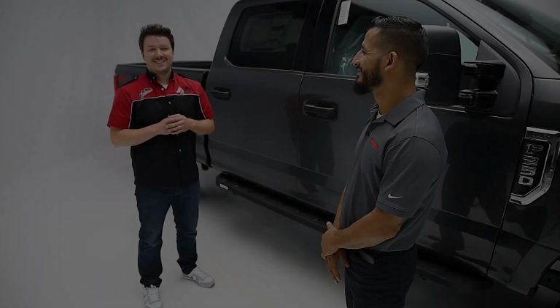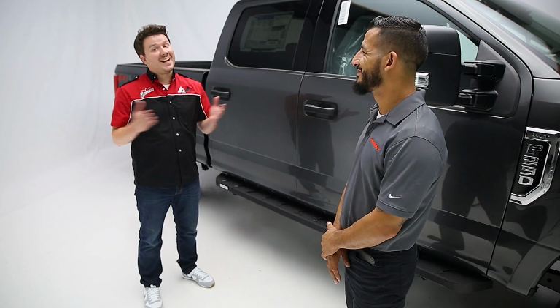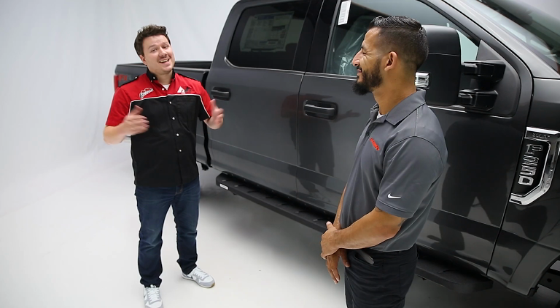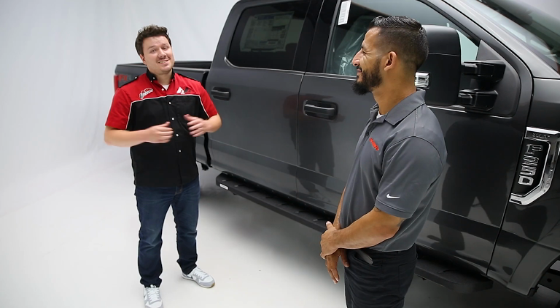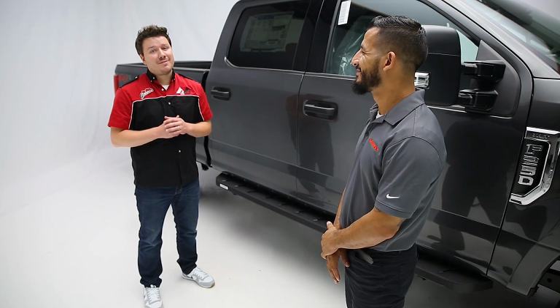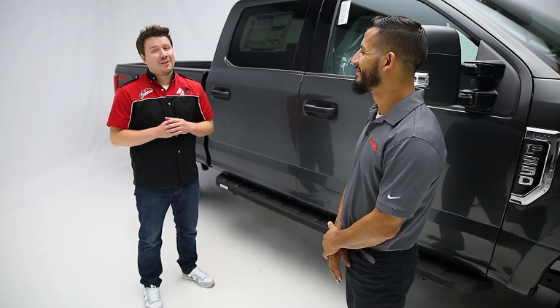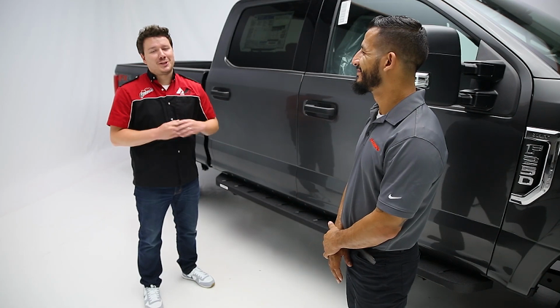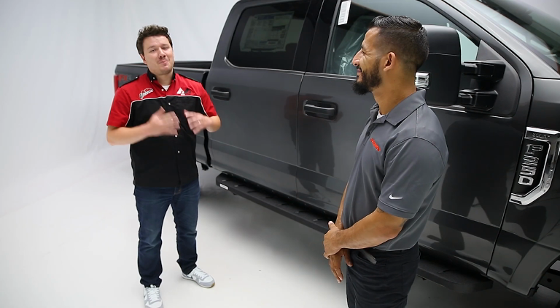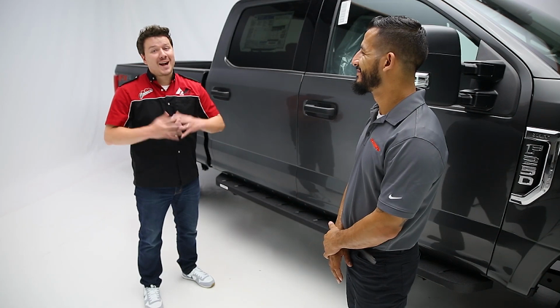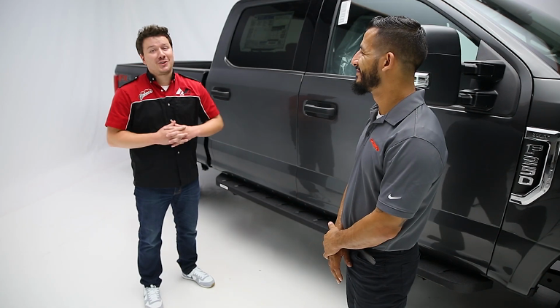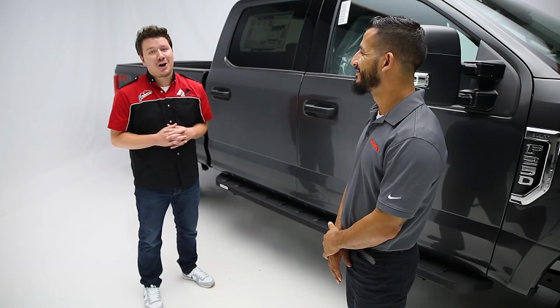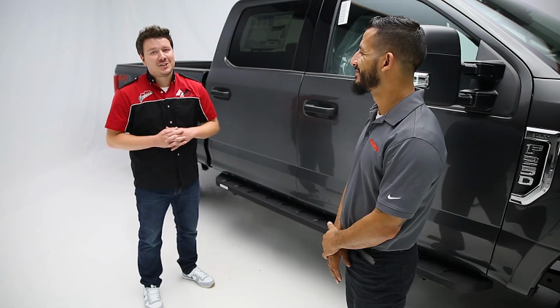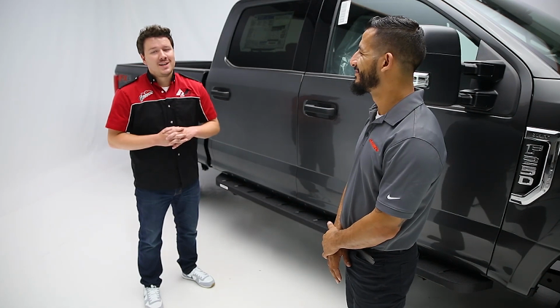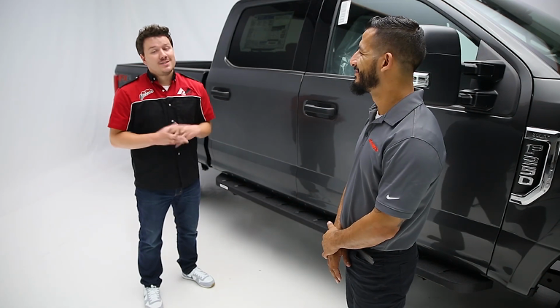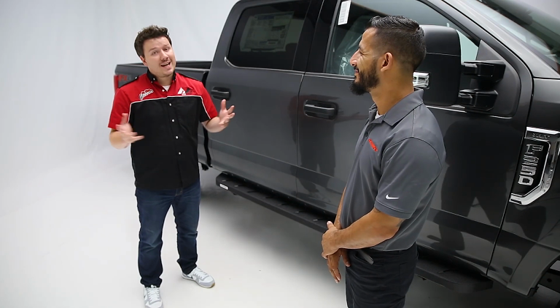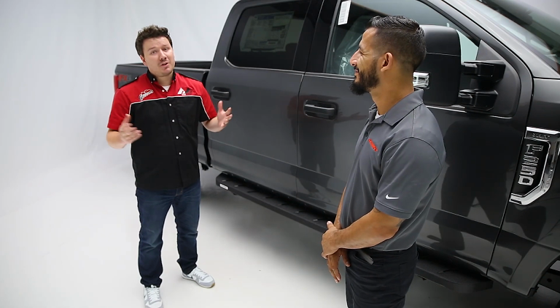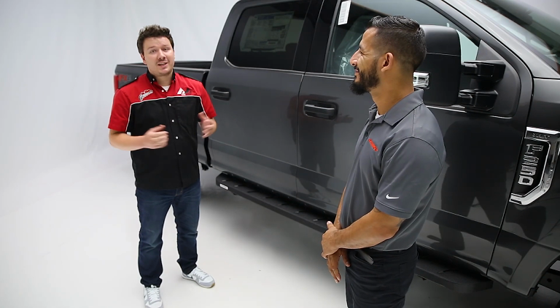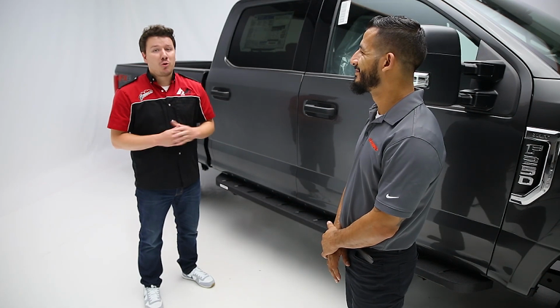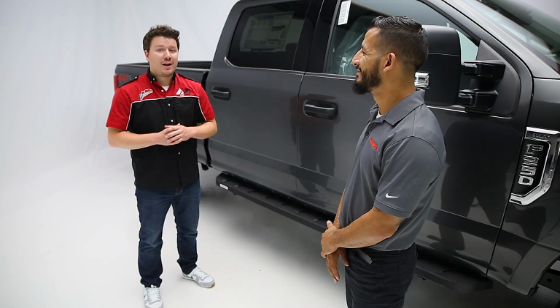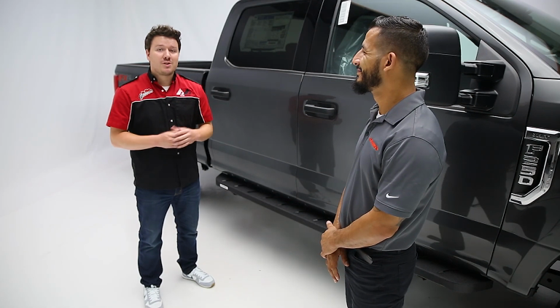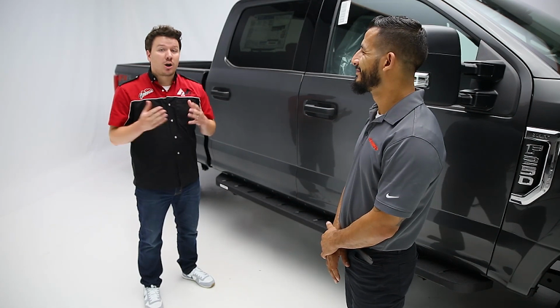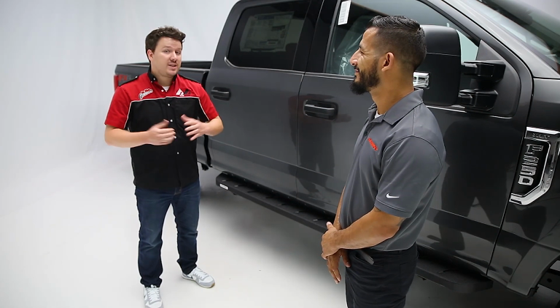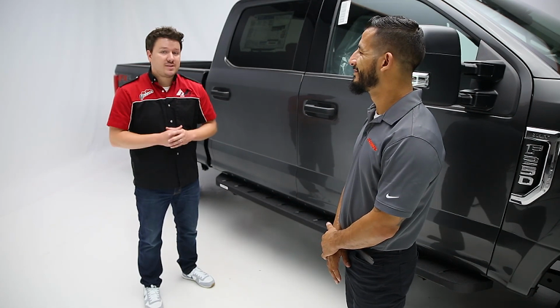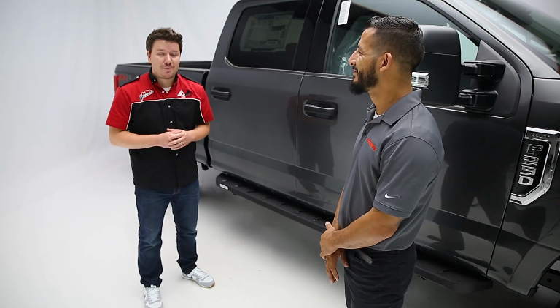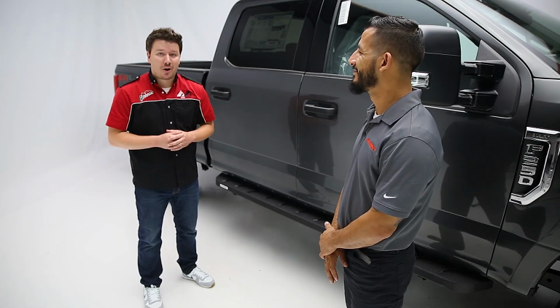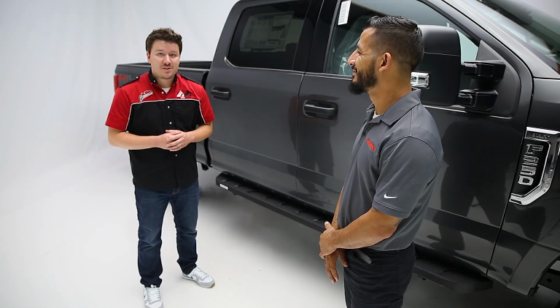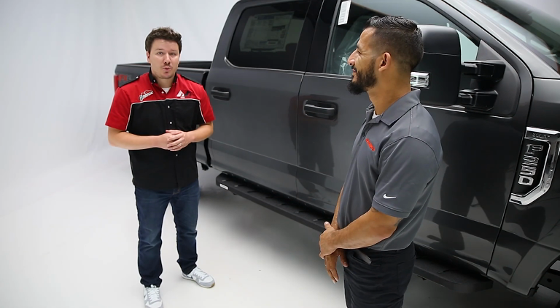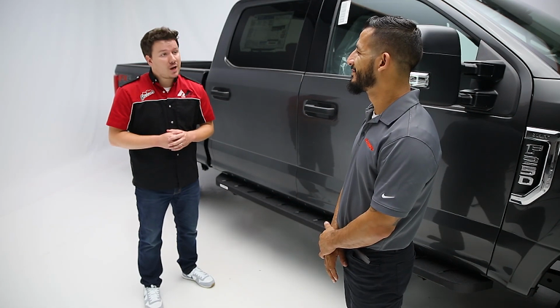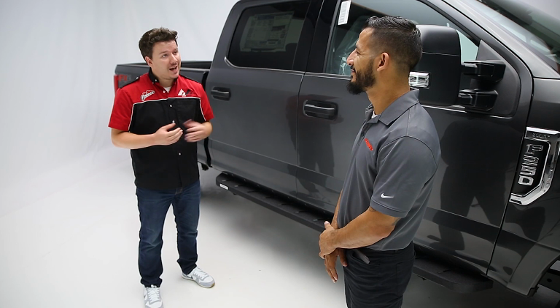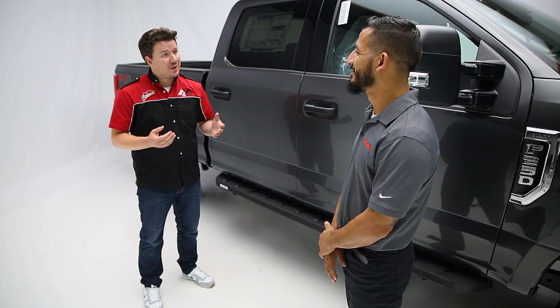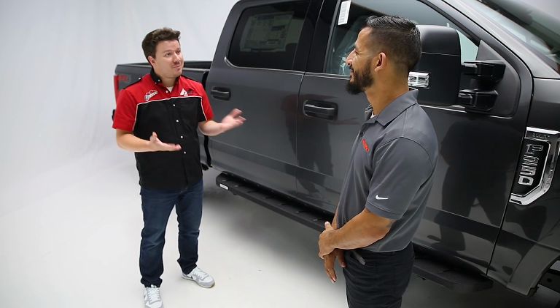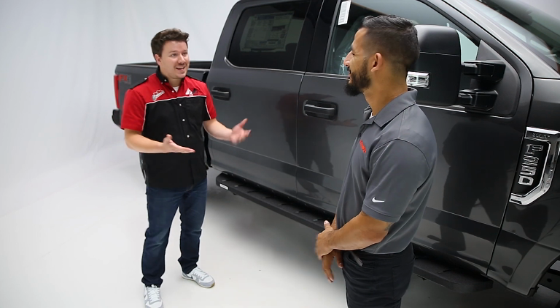Hey guys, Stephen Phillips here, back in the garage. Today we're looking at Go Rhino's RB10 Step Bars, and with Go Rhino we have Ben.